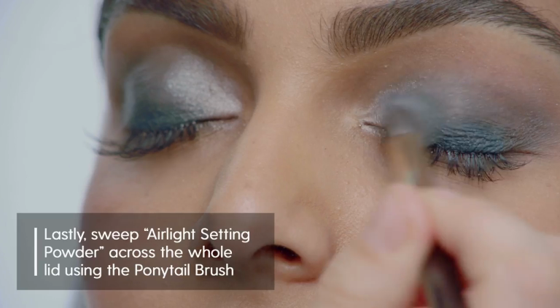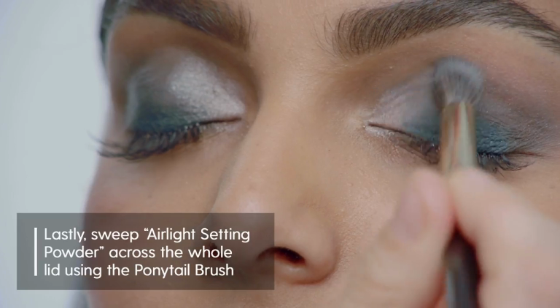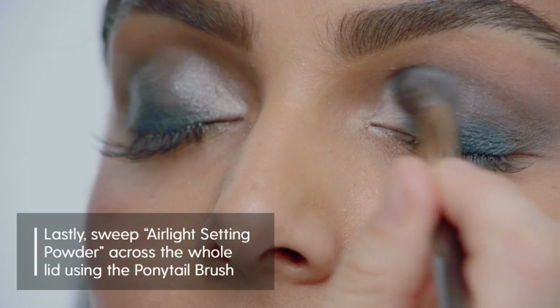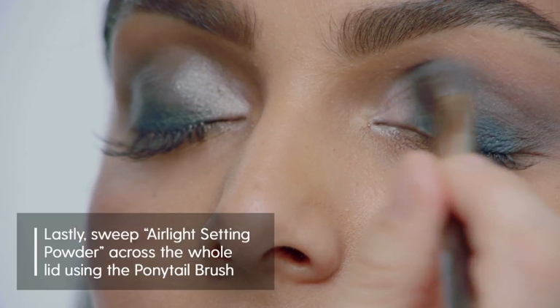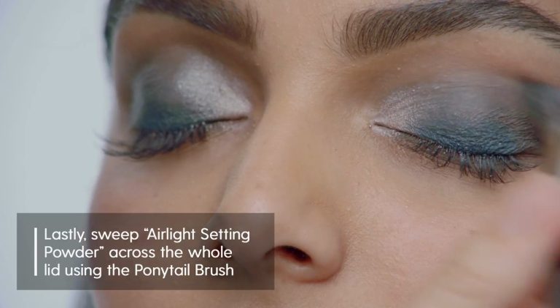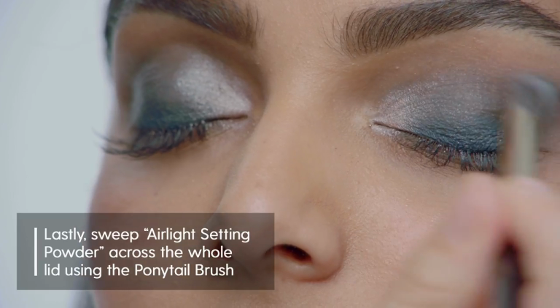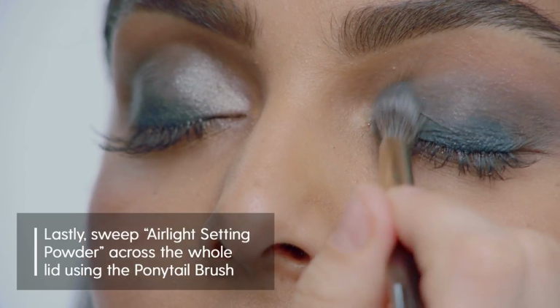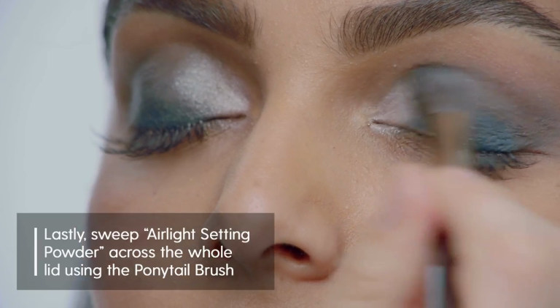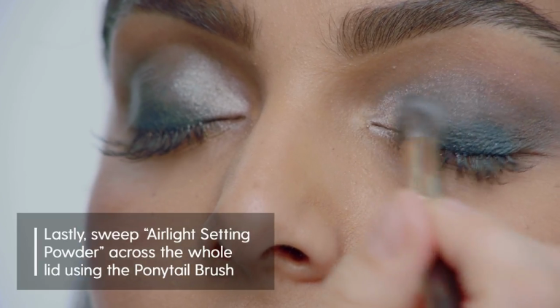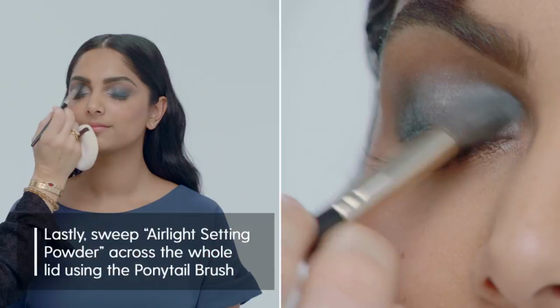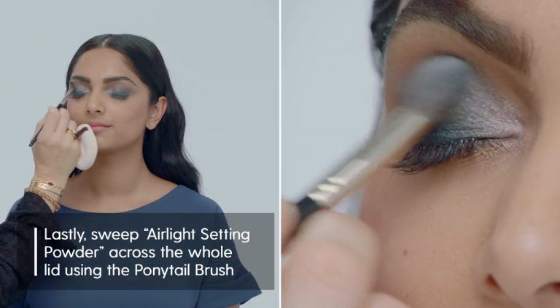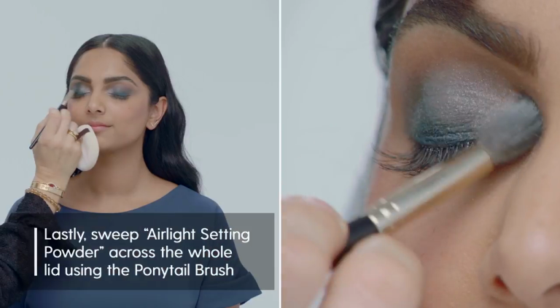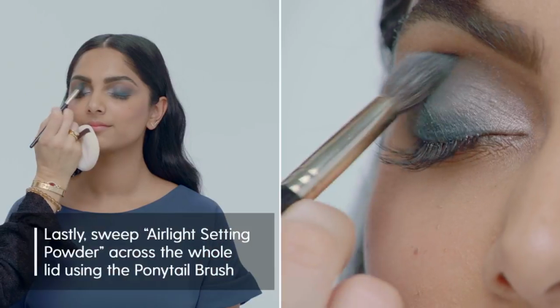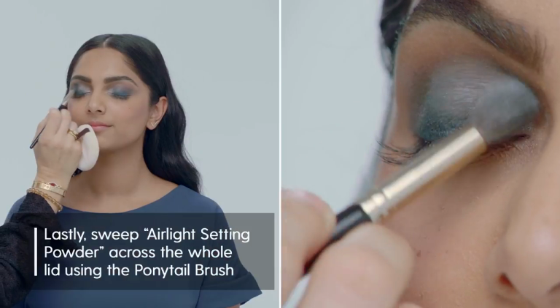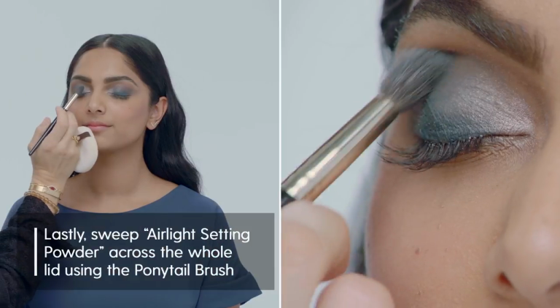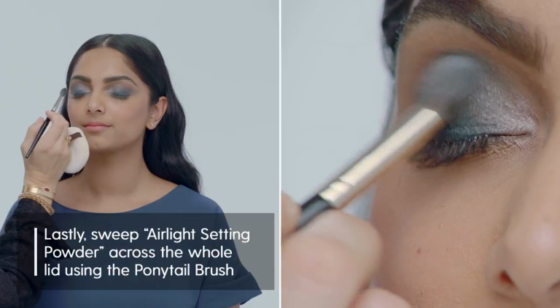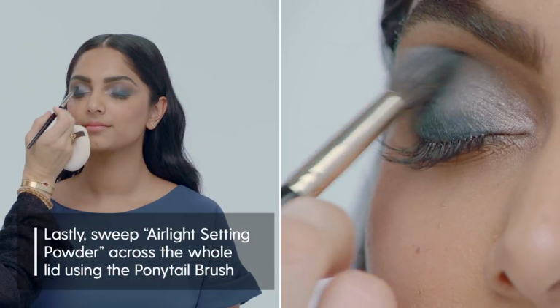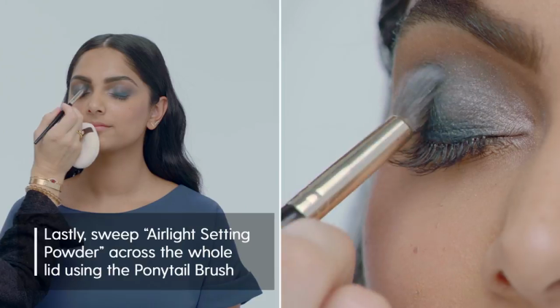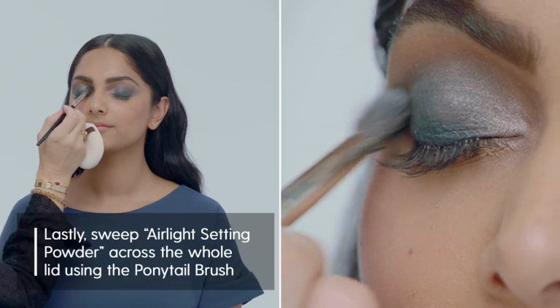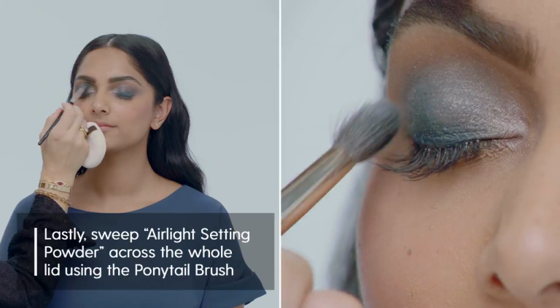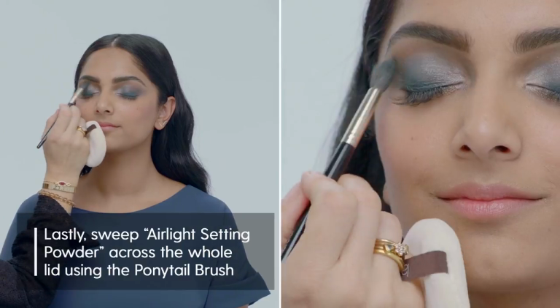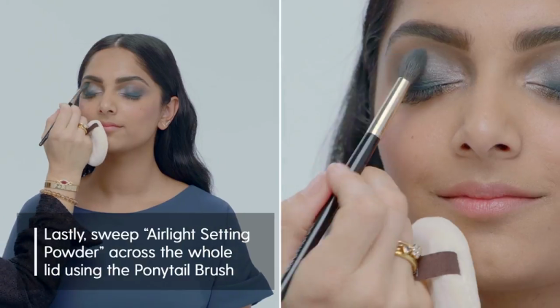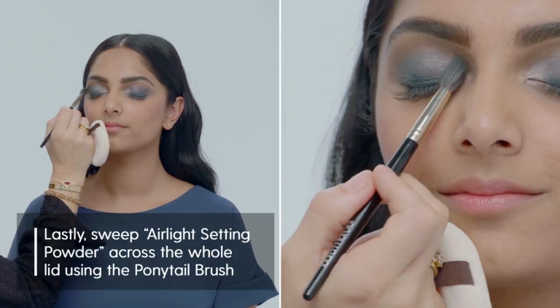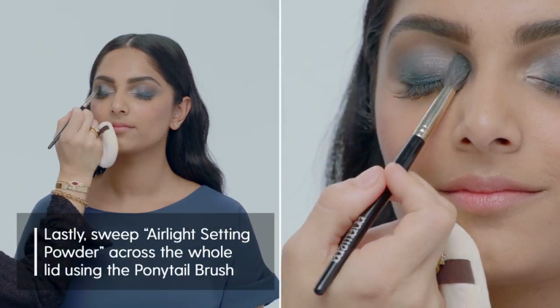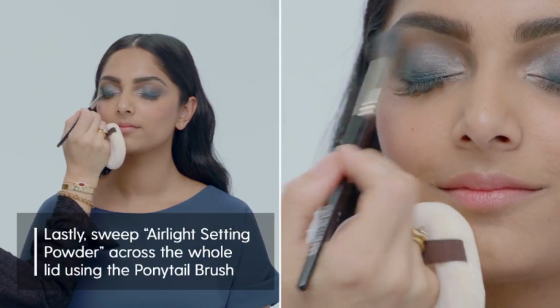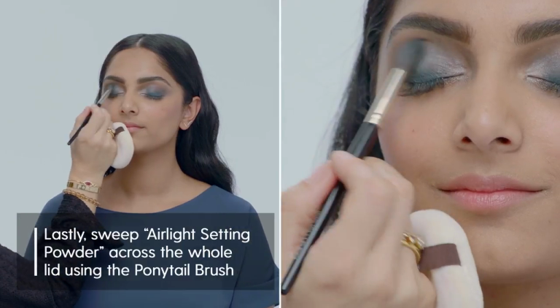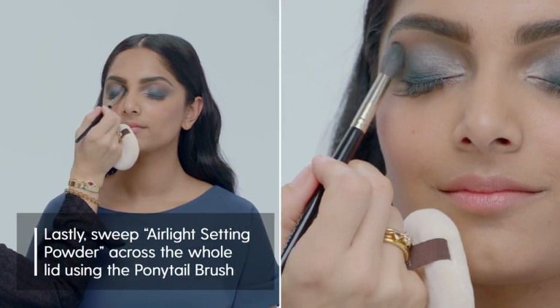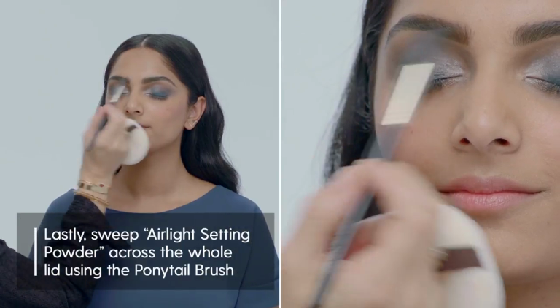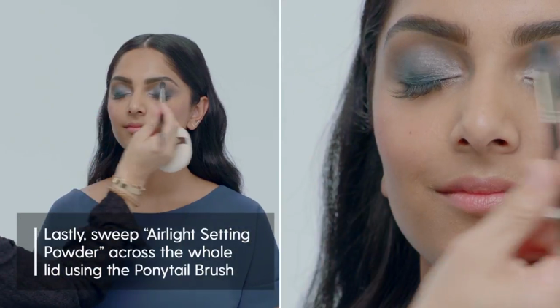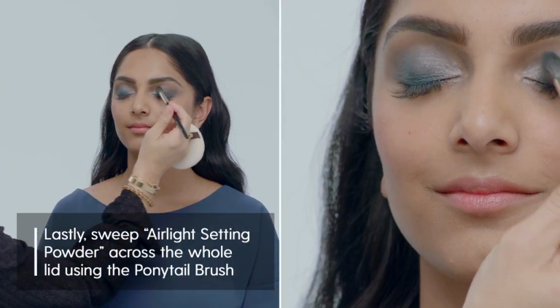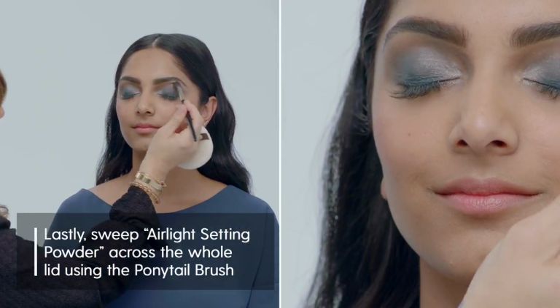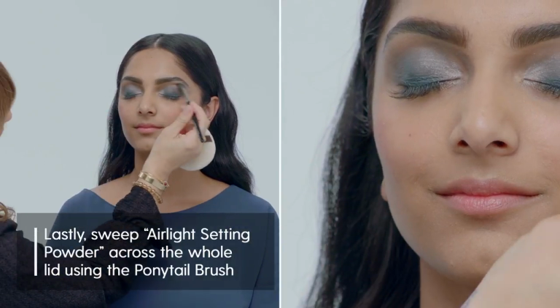The setting powder is dusted over the whole lid. It doesn't change the texture — it just helps hold the shadow.